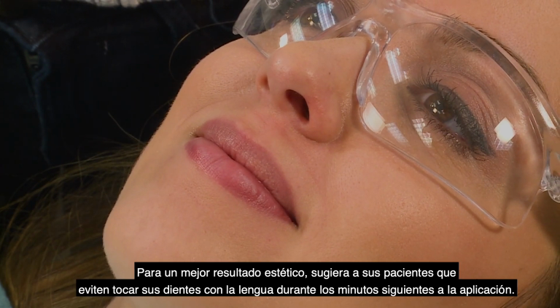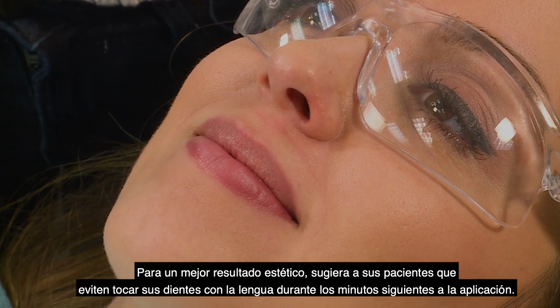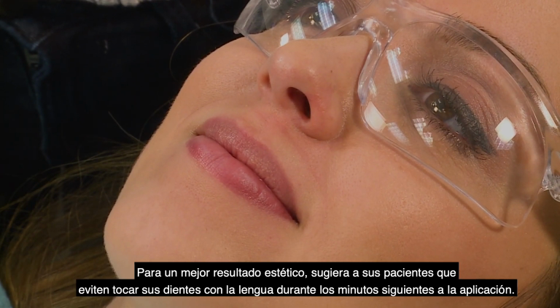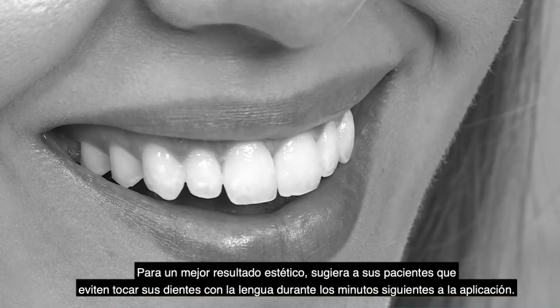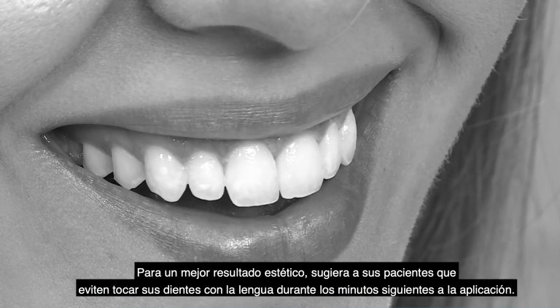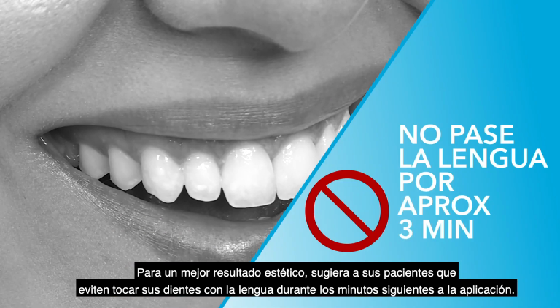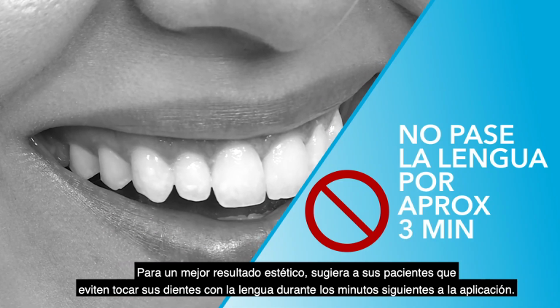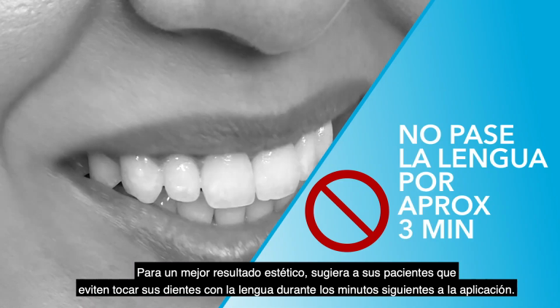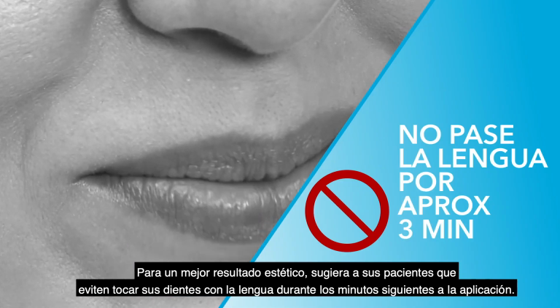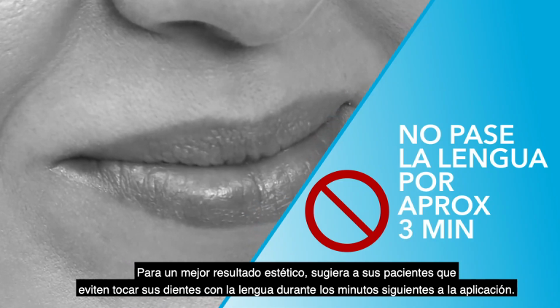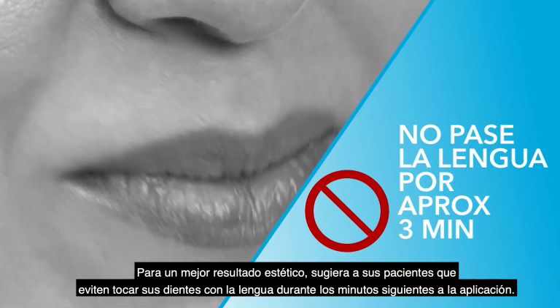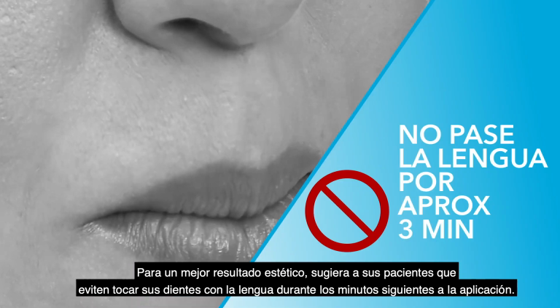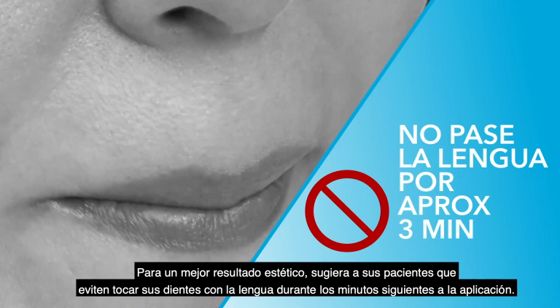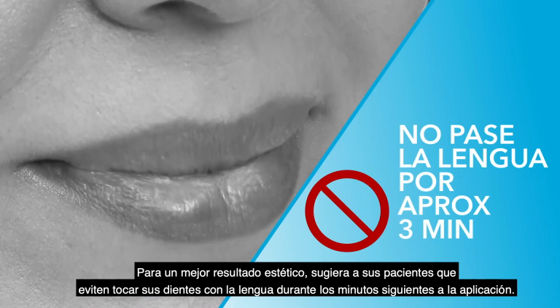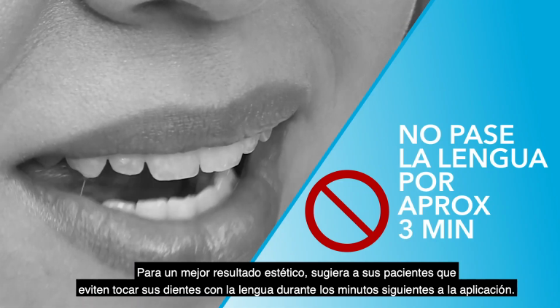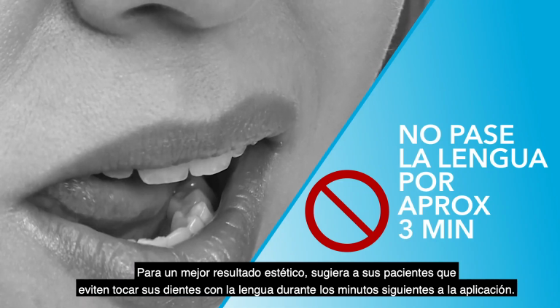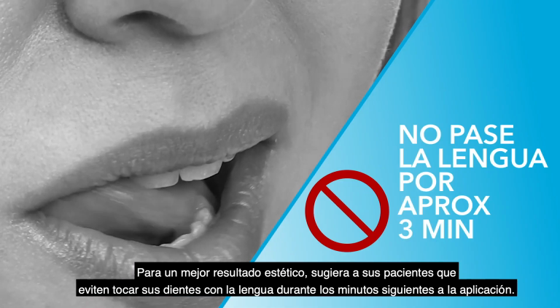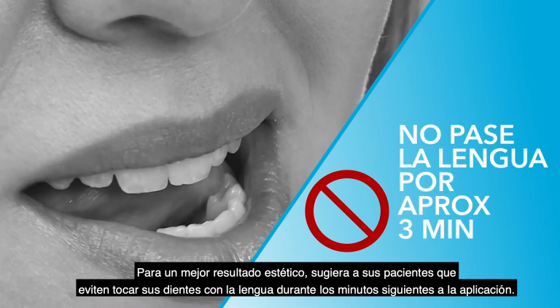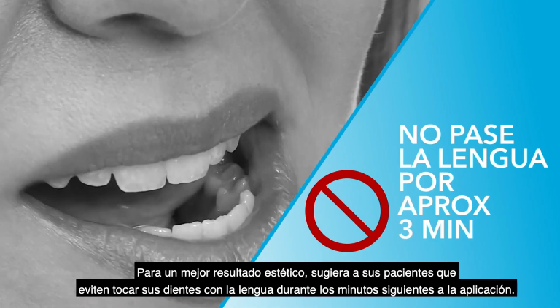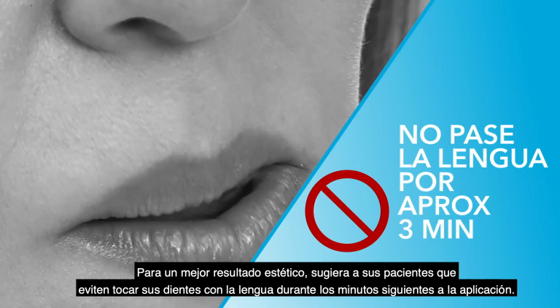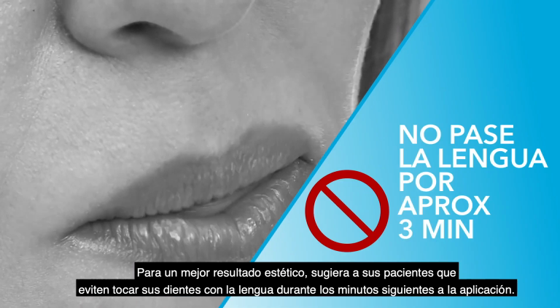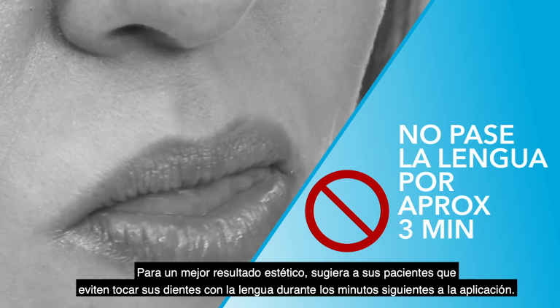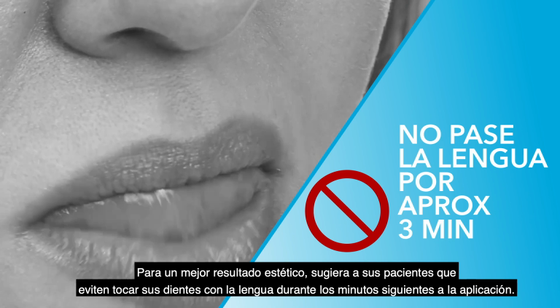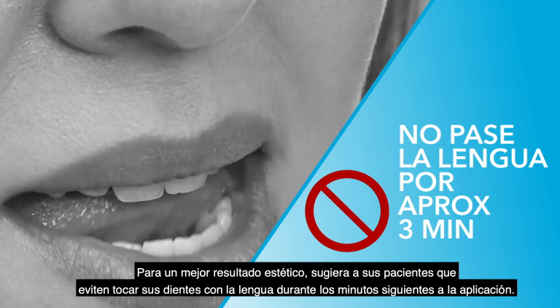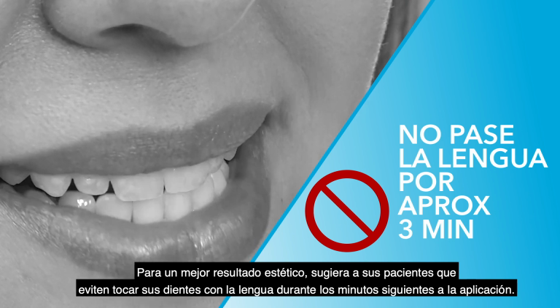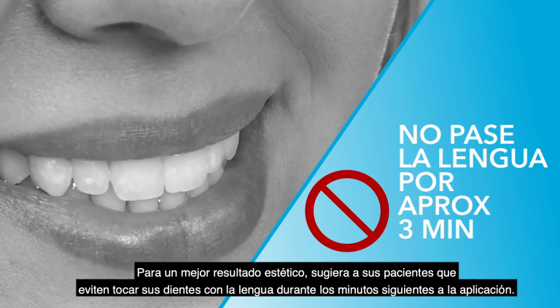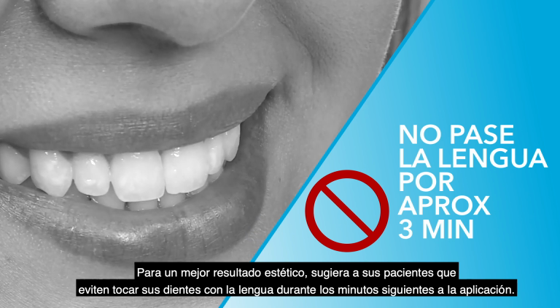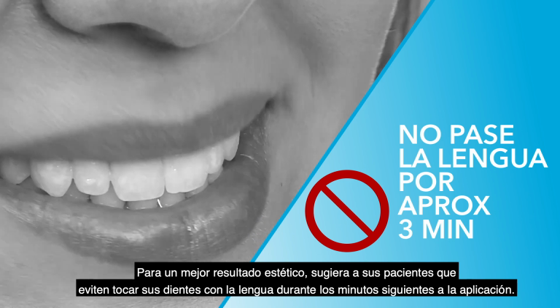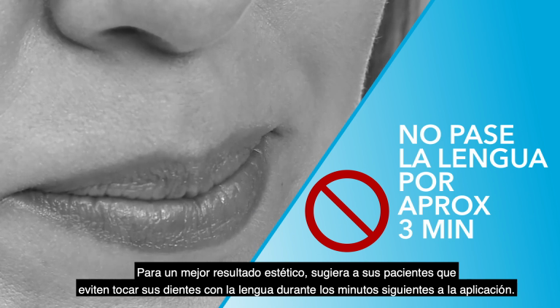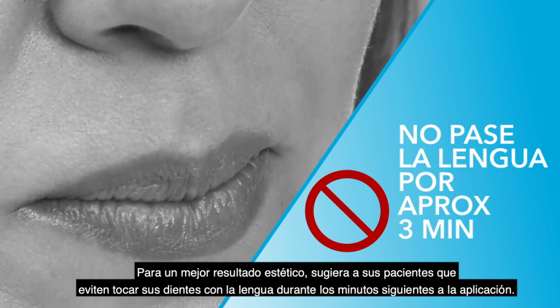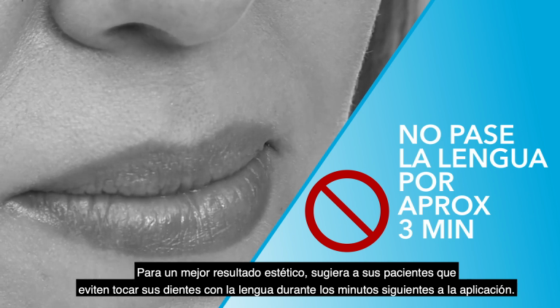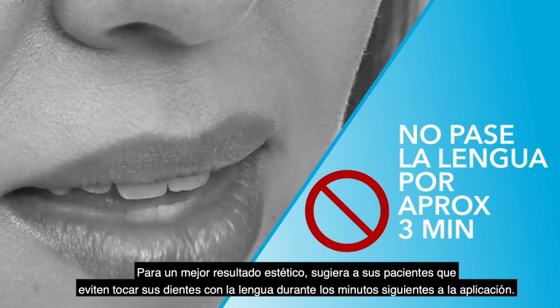If aesthetics is a concern, encourage patients not to lick their teeth for a few minutes after placement.